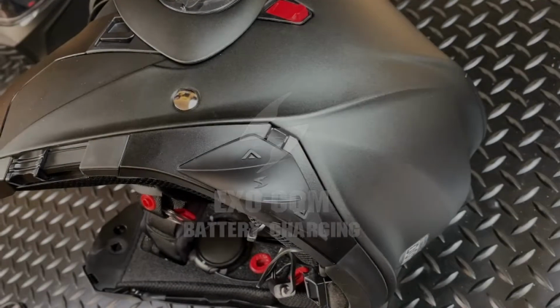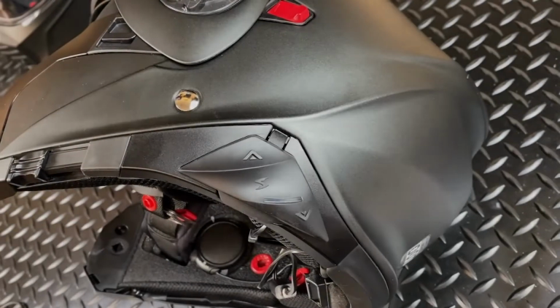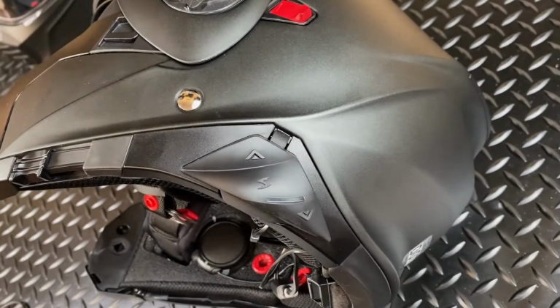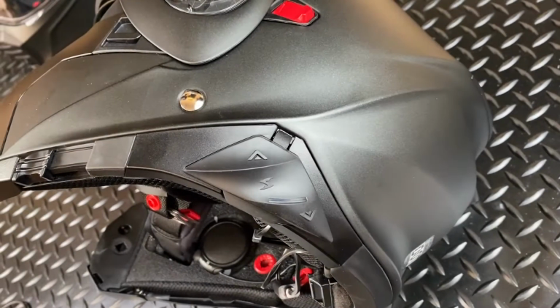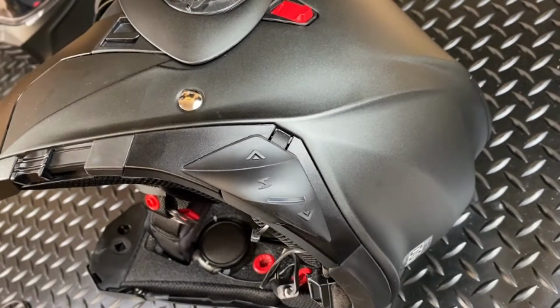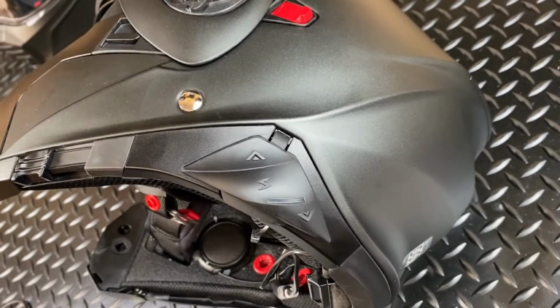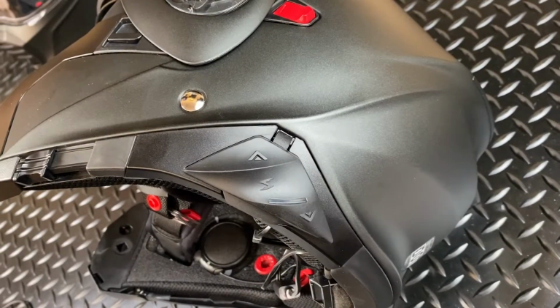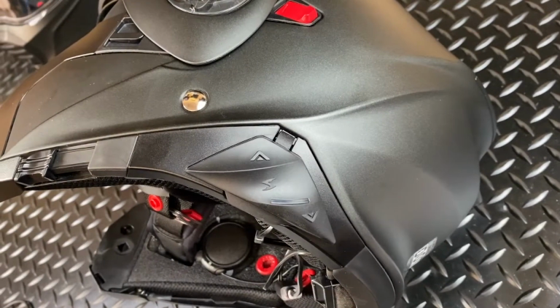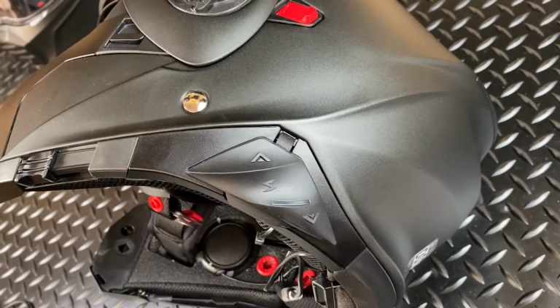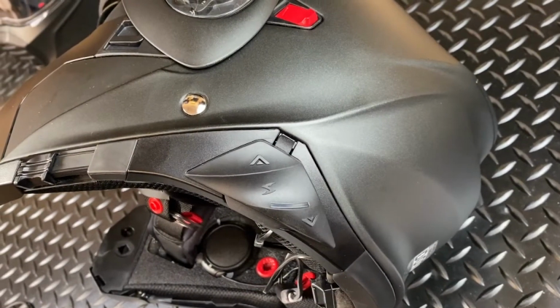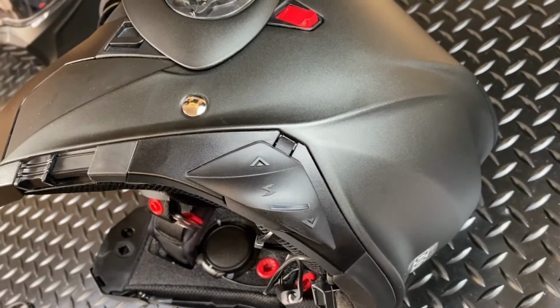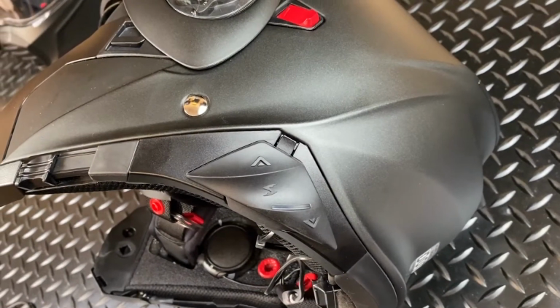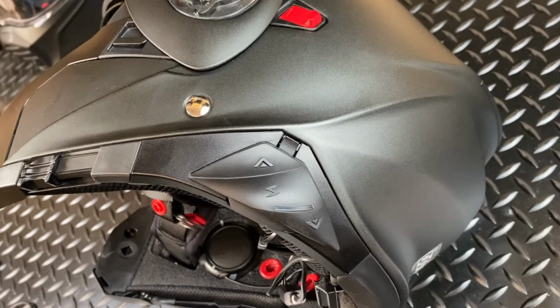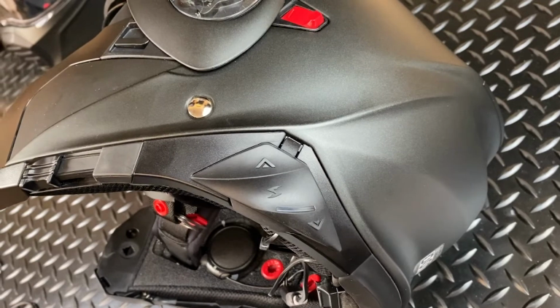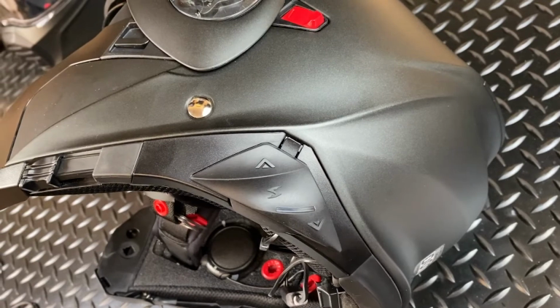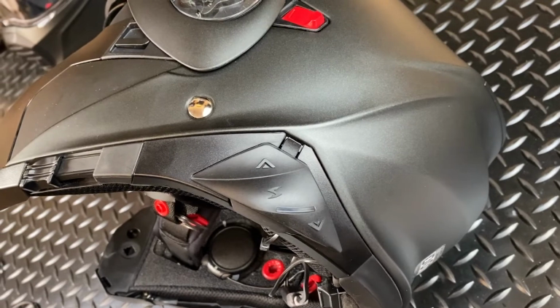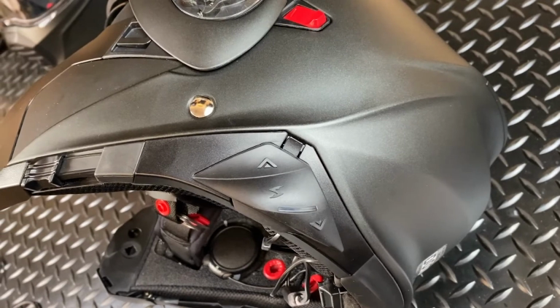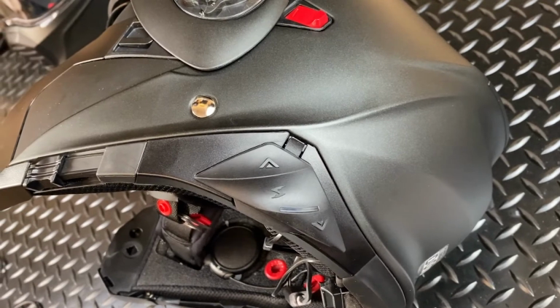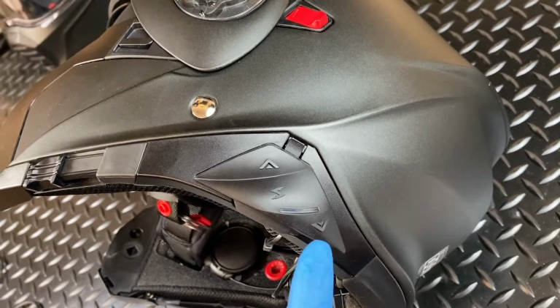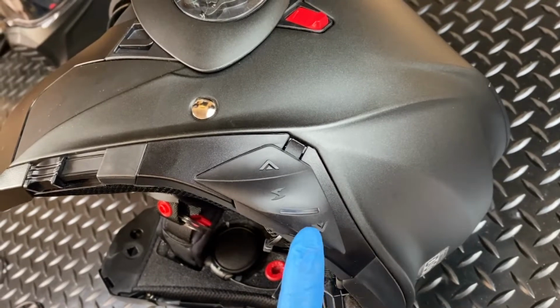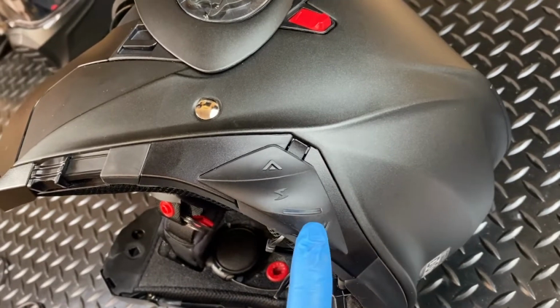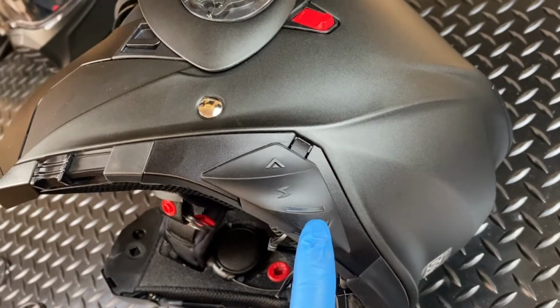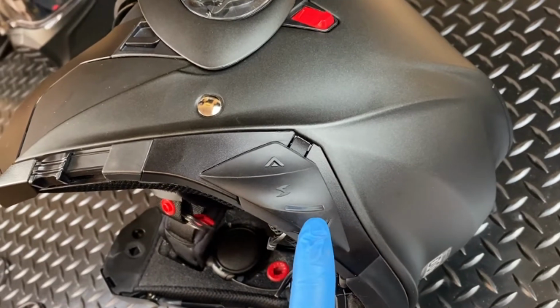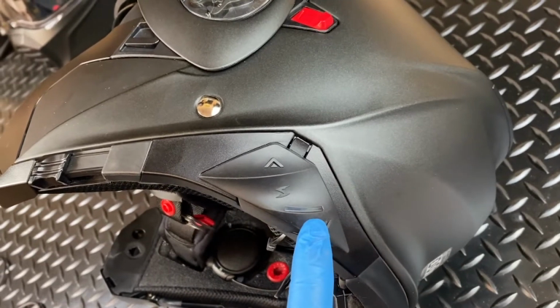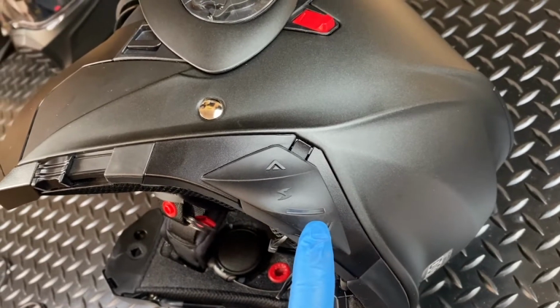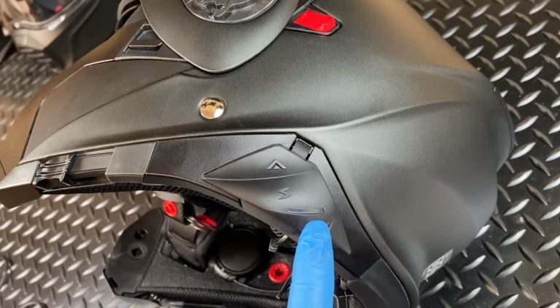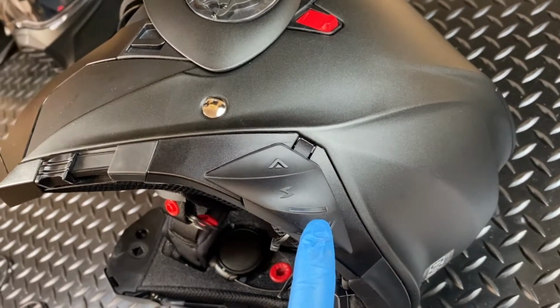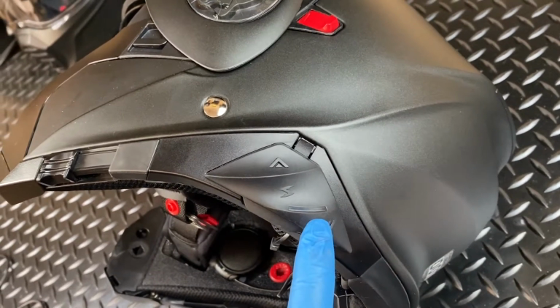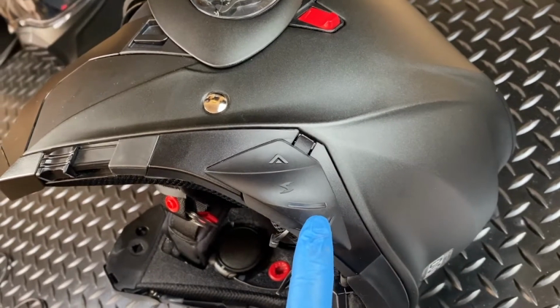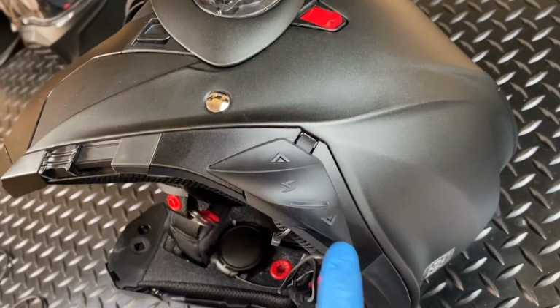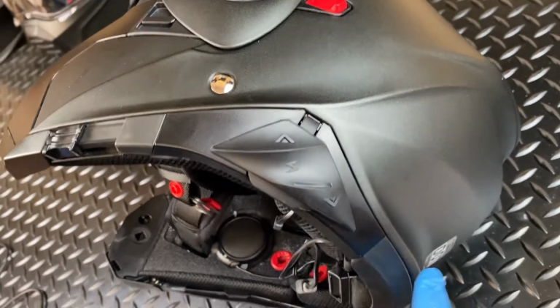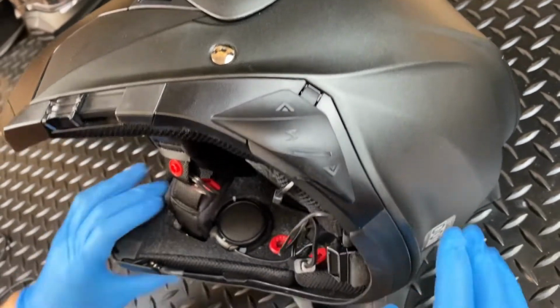First, simply ensure that your Exocom control unit is powered off and remove the battery housing from the helmet.